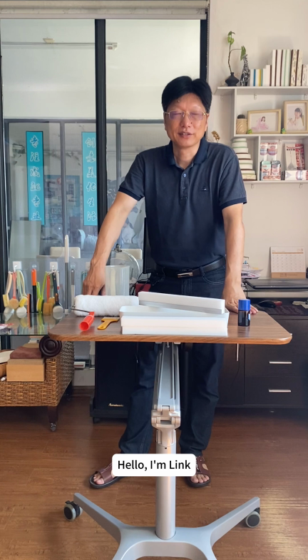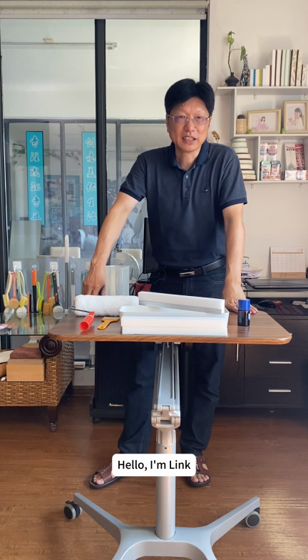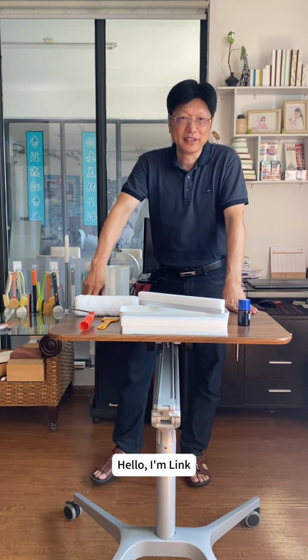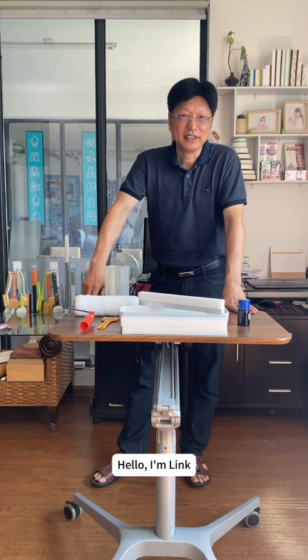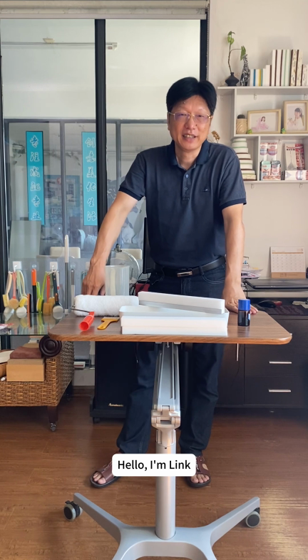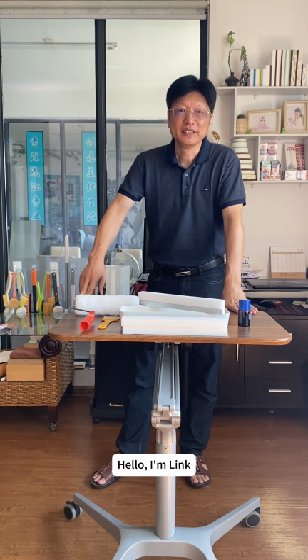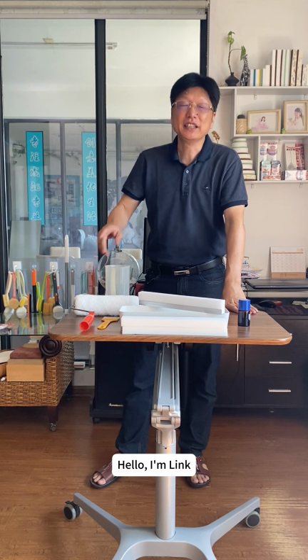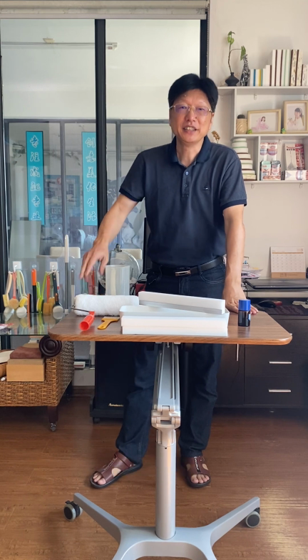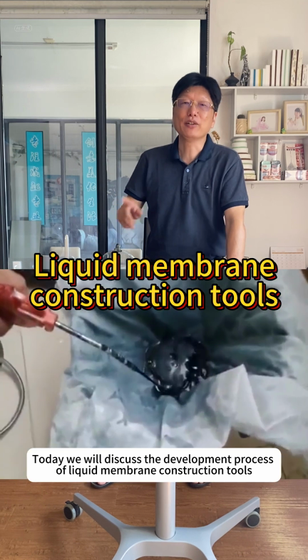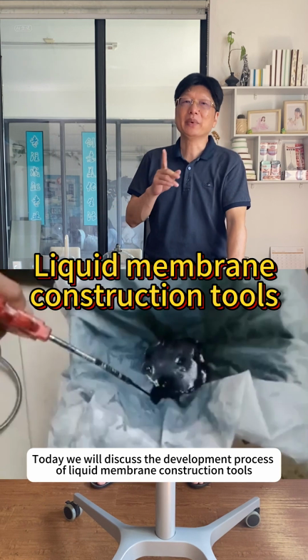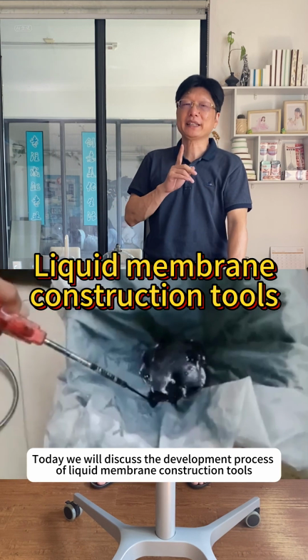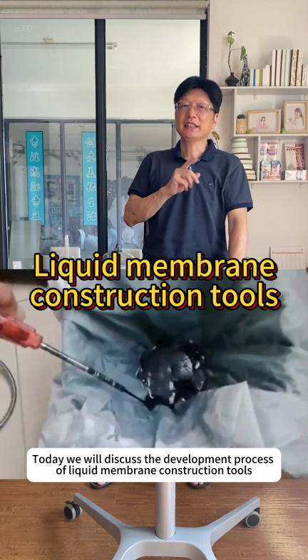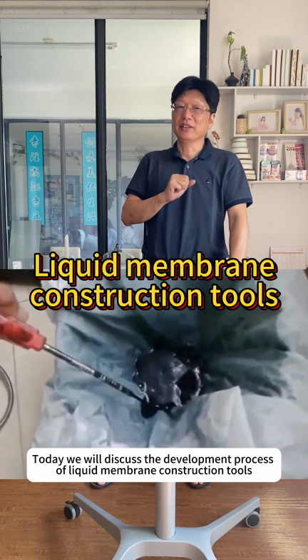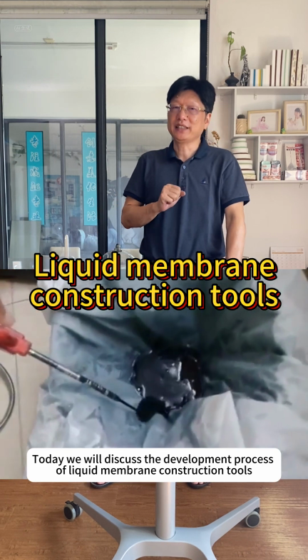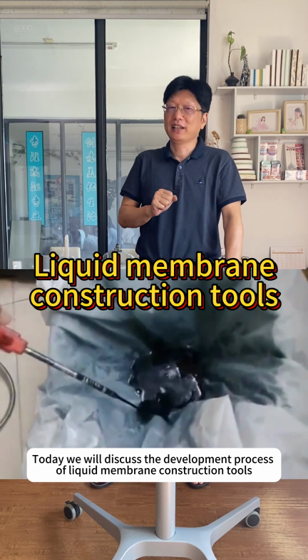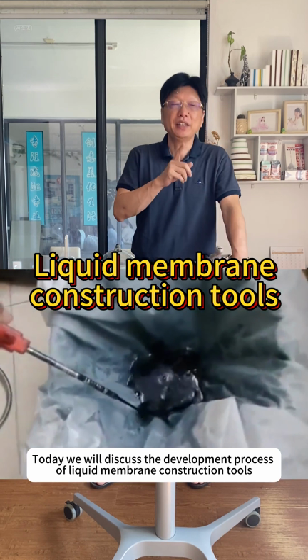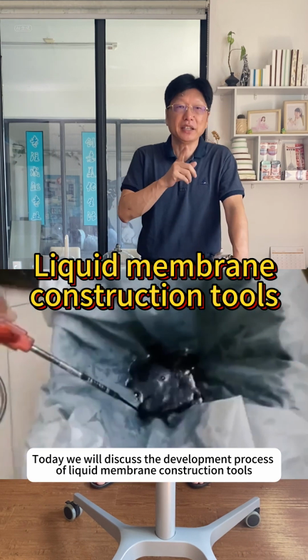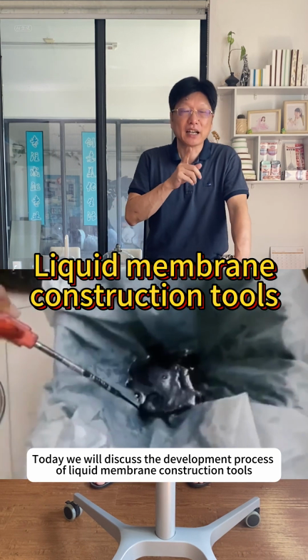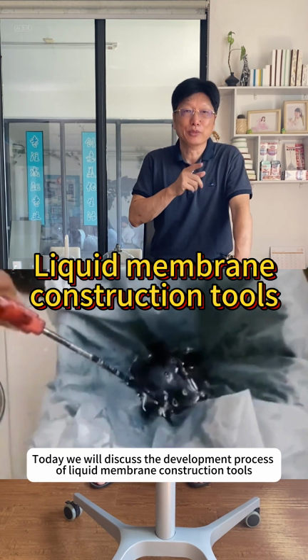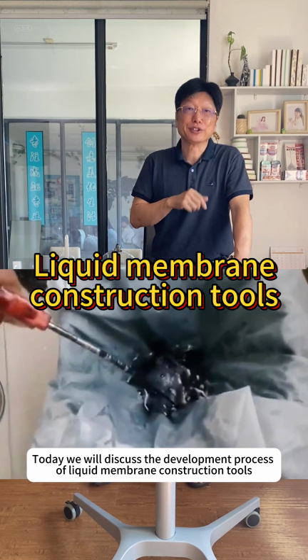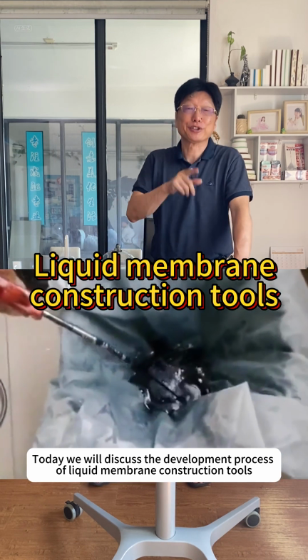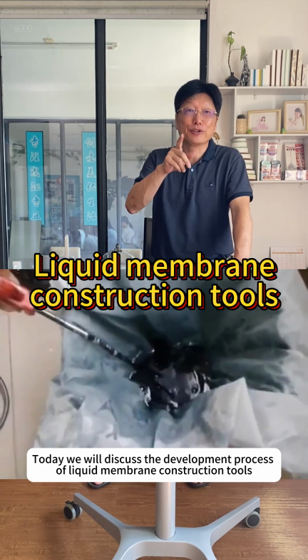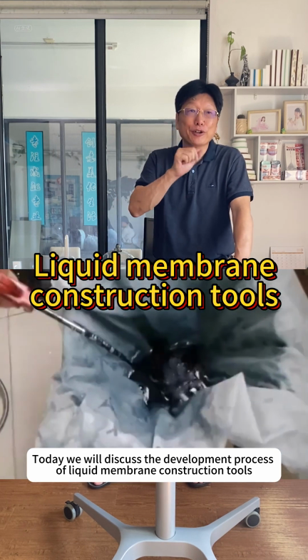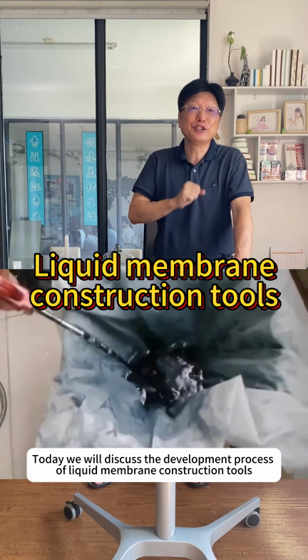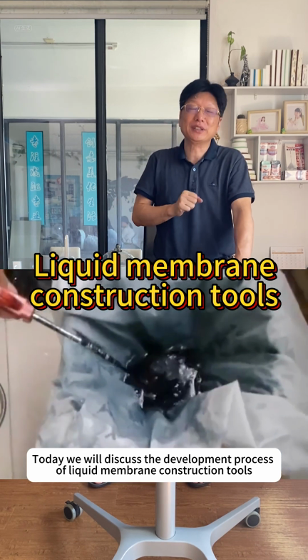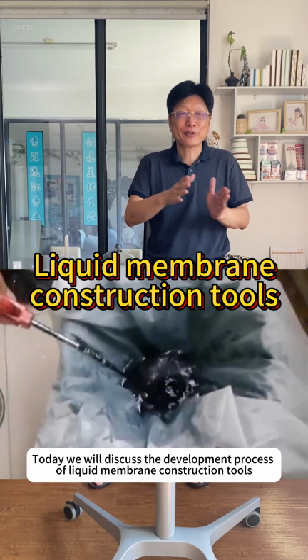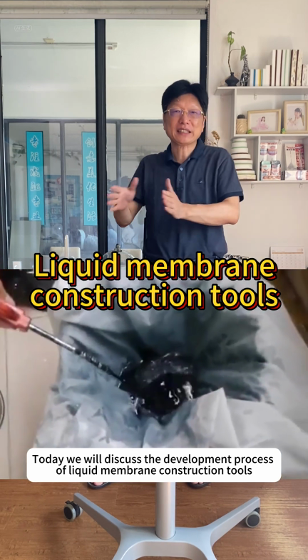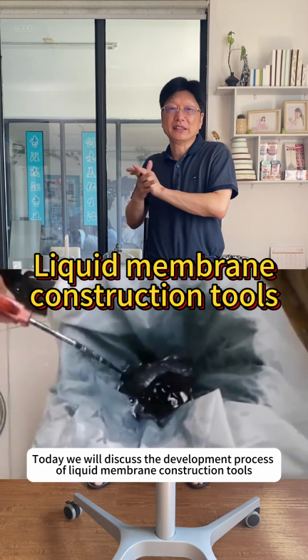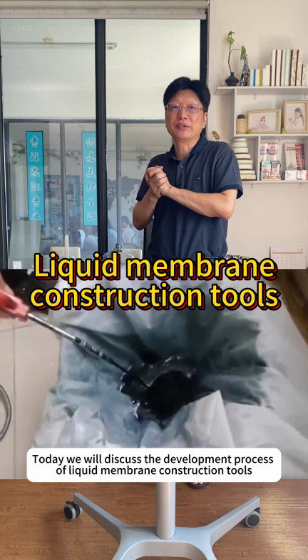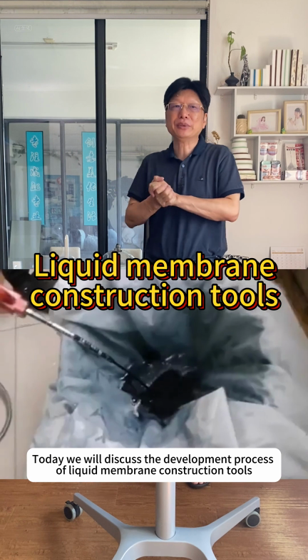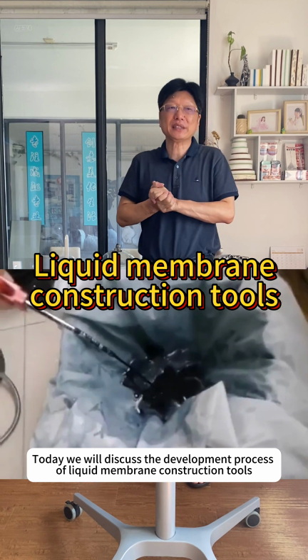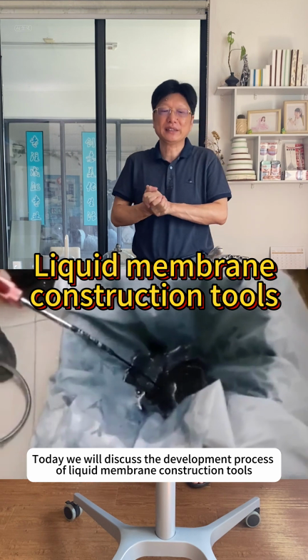Hello, I'm Link. Today we will discuss the development process of liquid membrane construction tools.